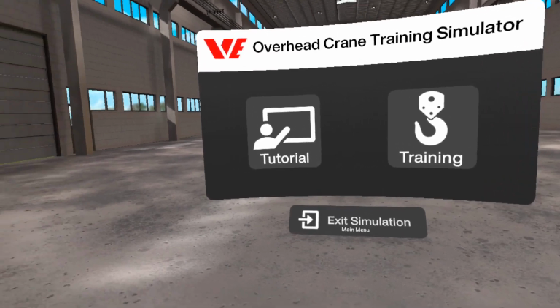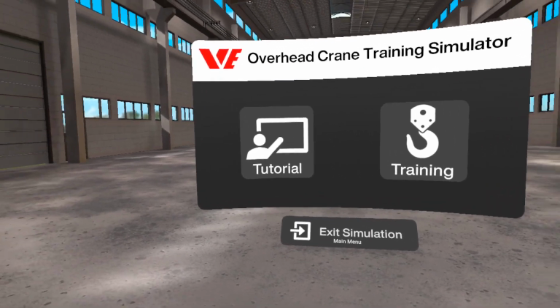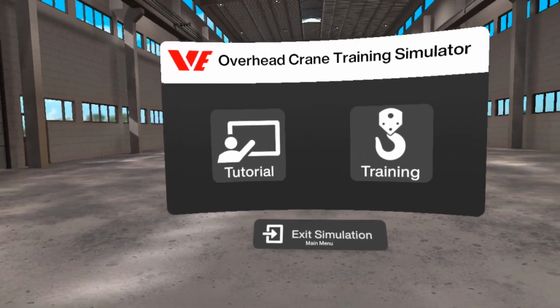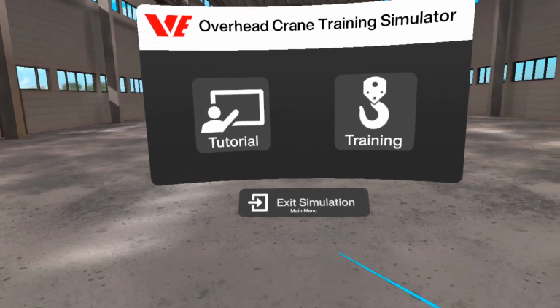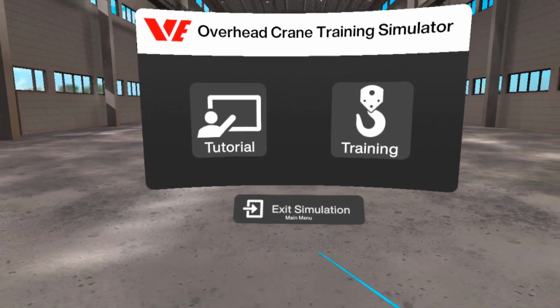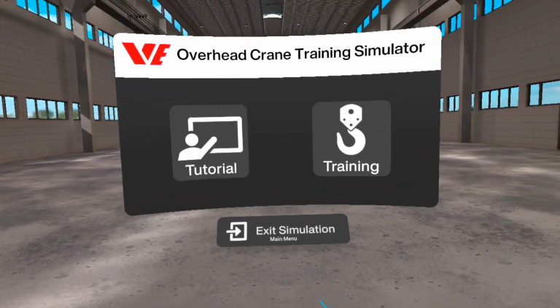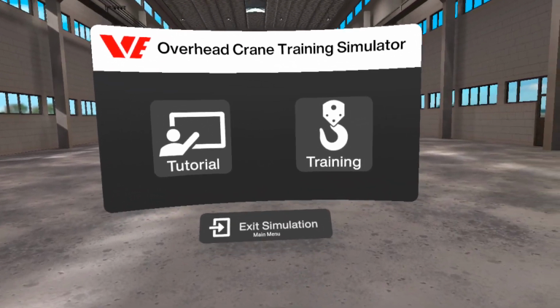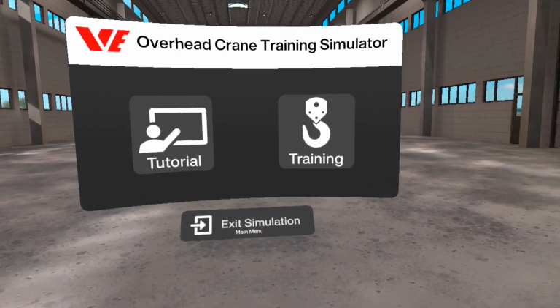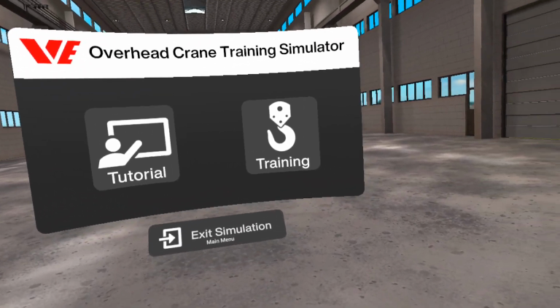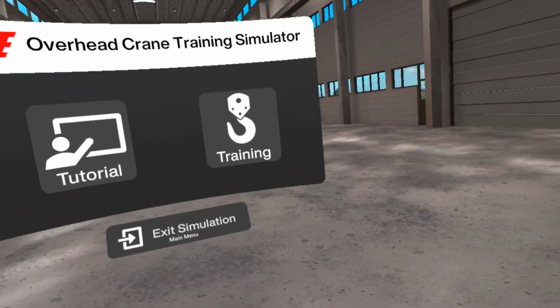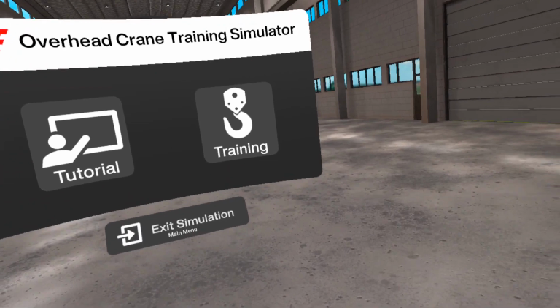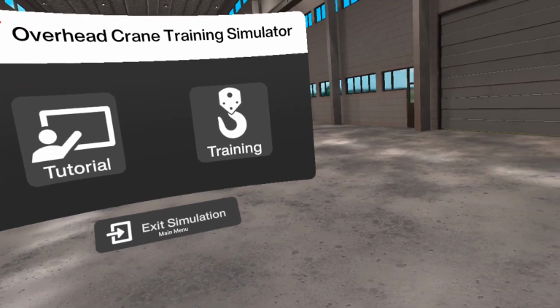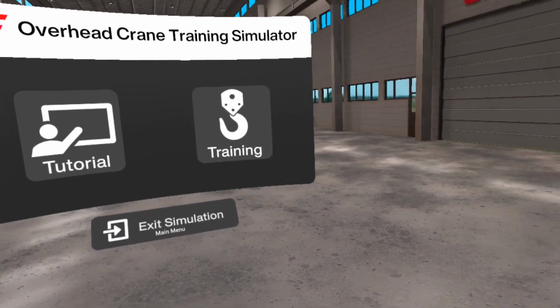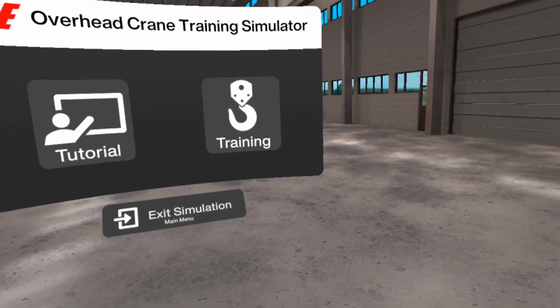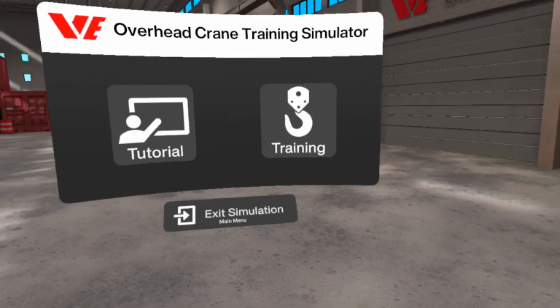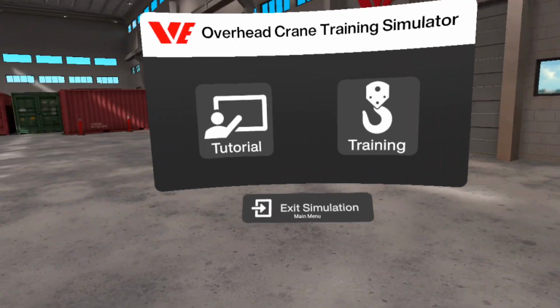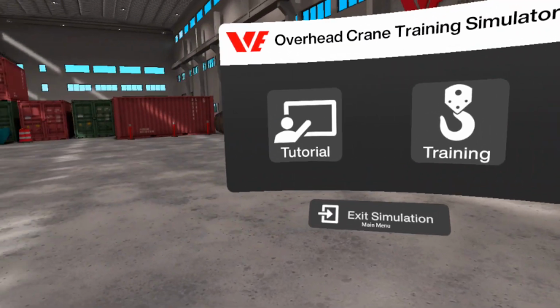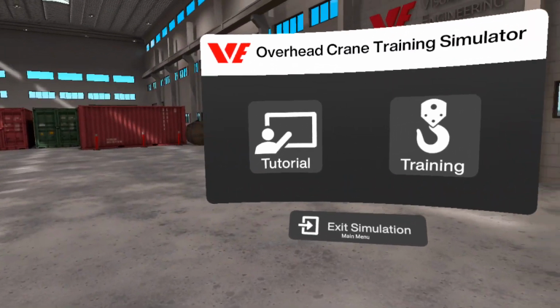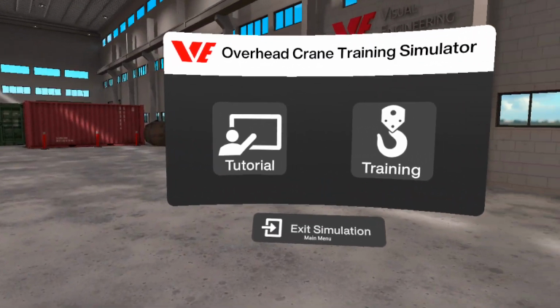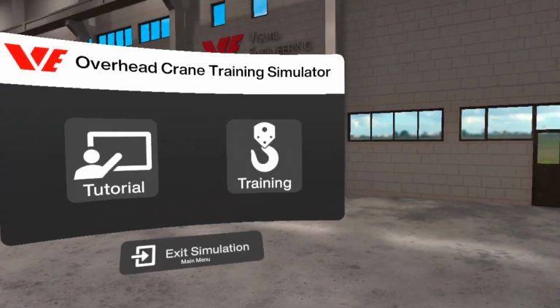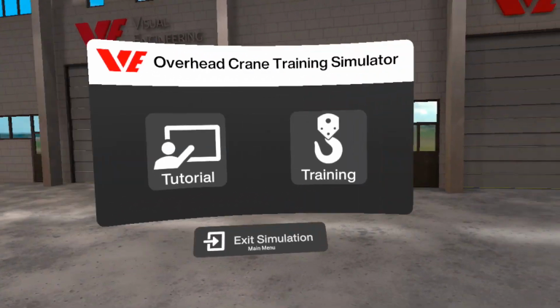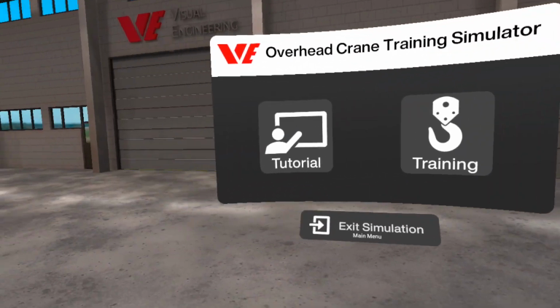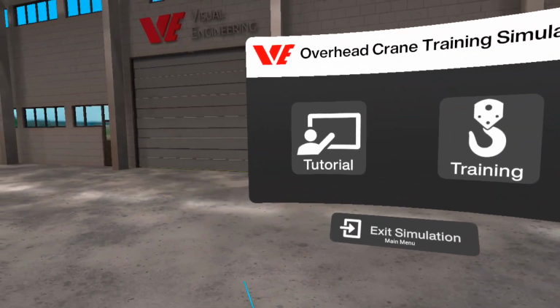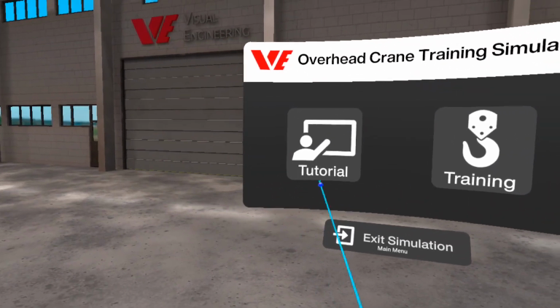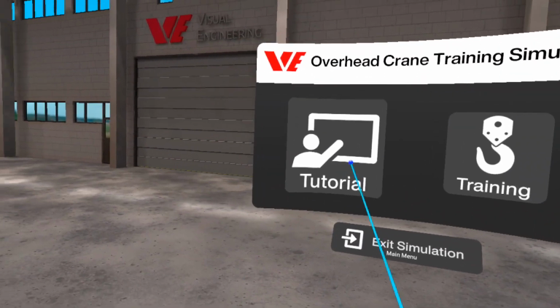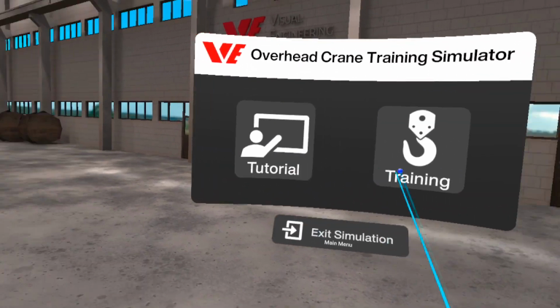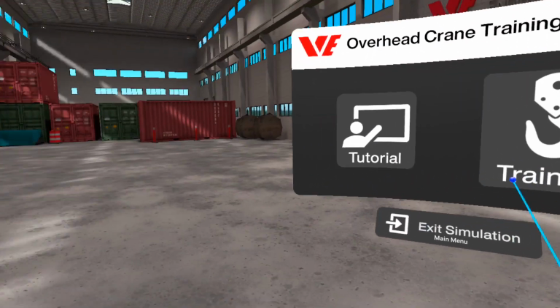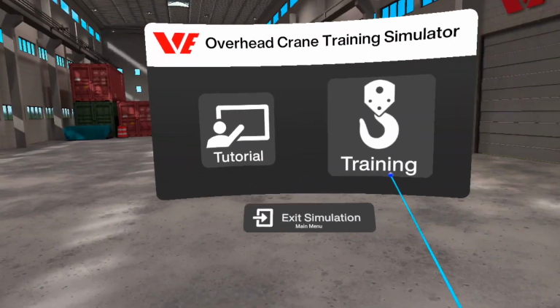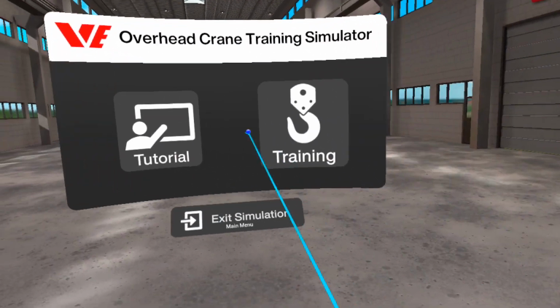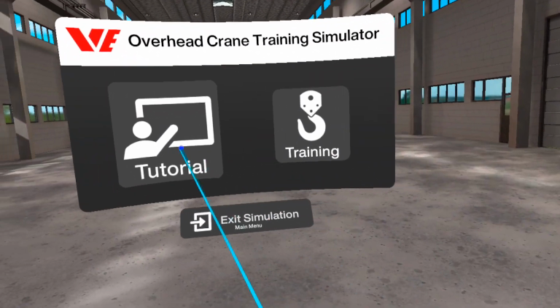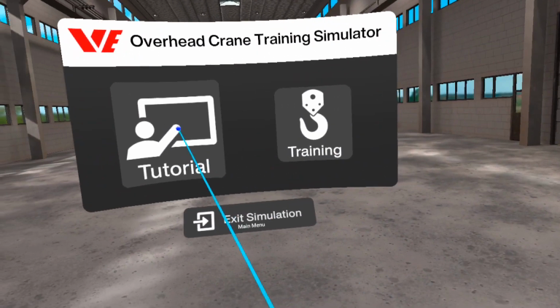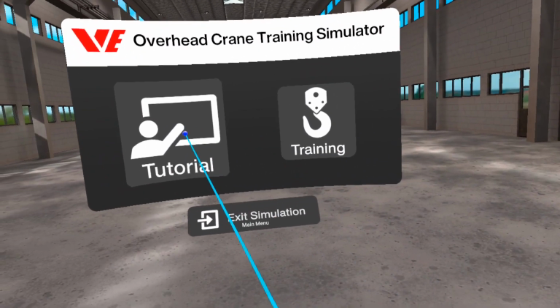For first time use, and to understand how to operate the overhead crane, select the tutorial menu and follow the instructions.